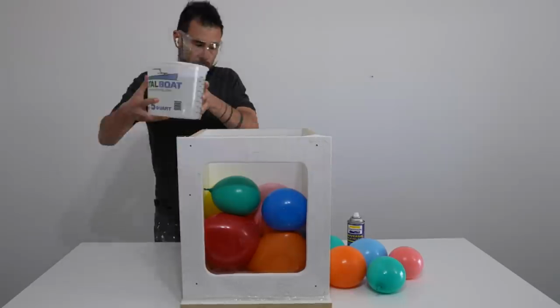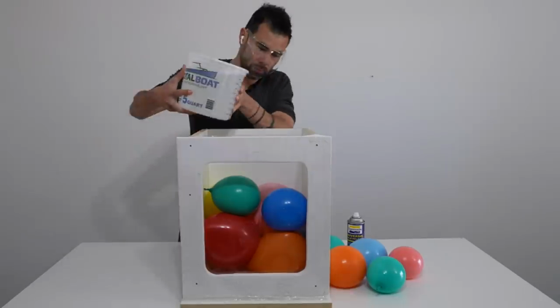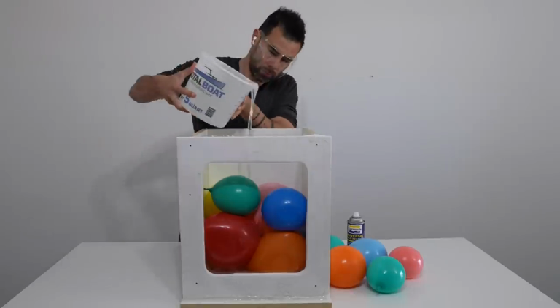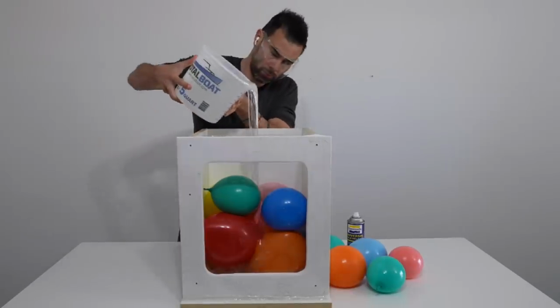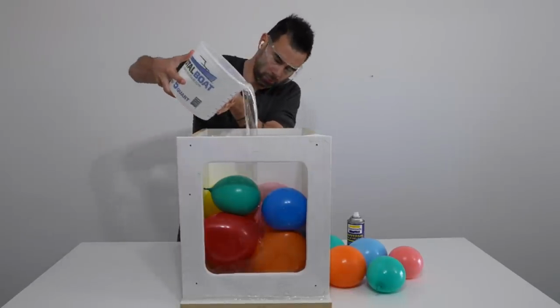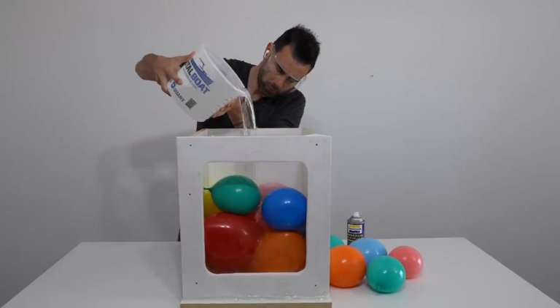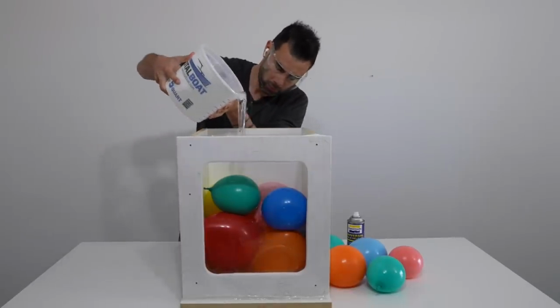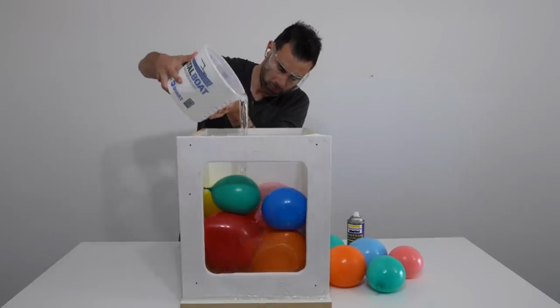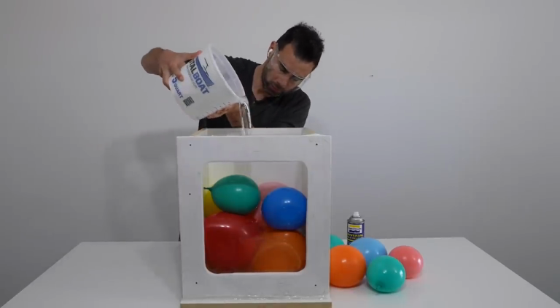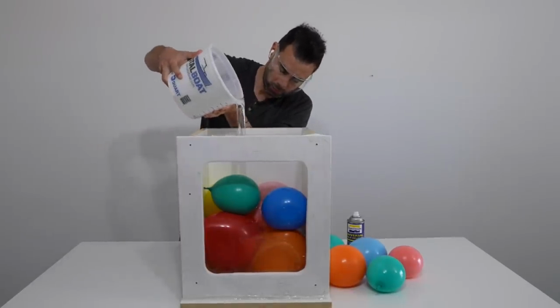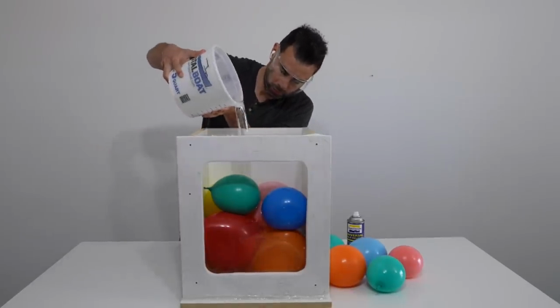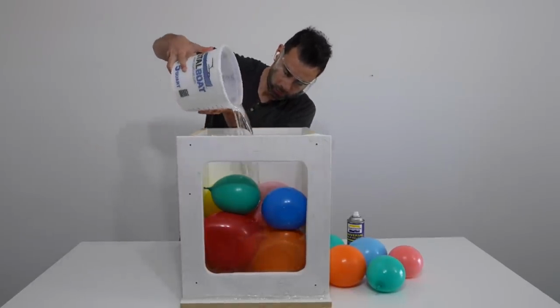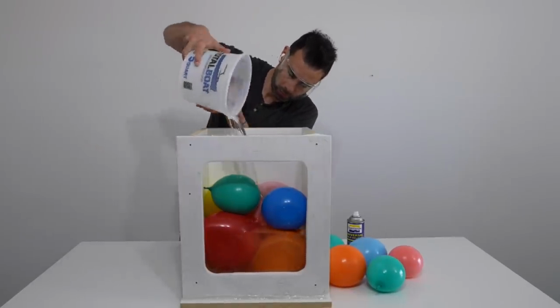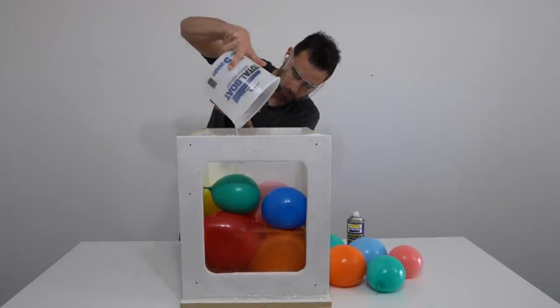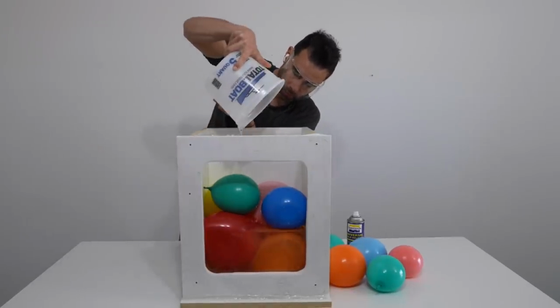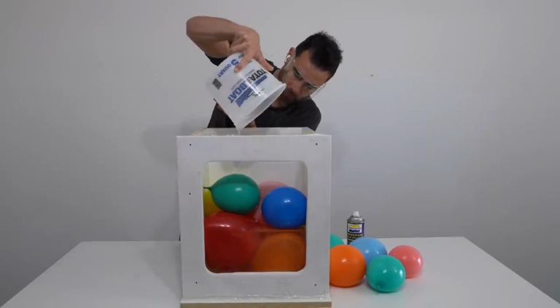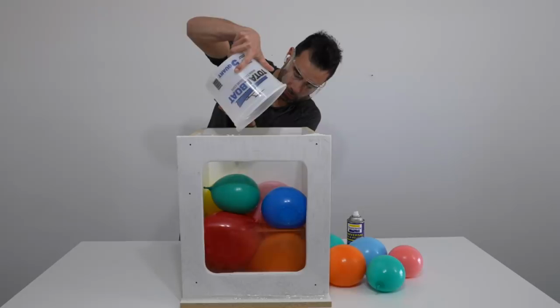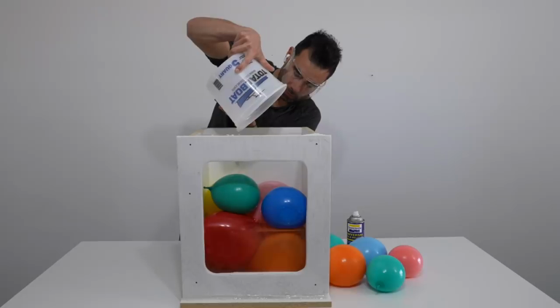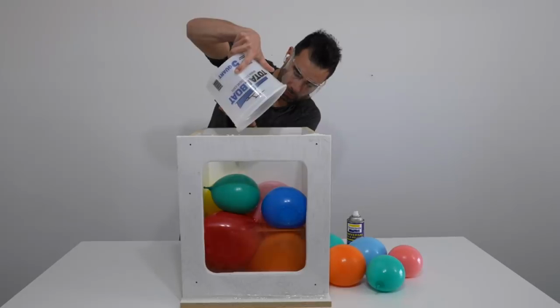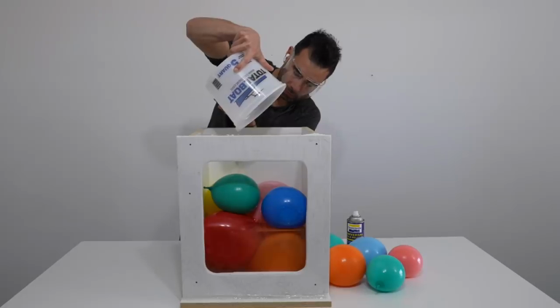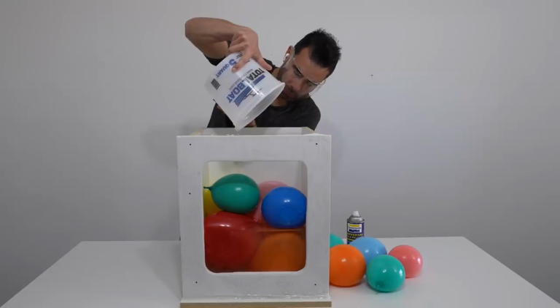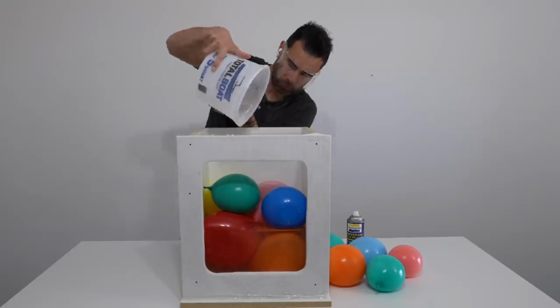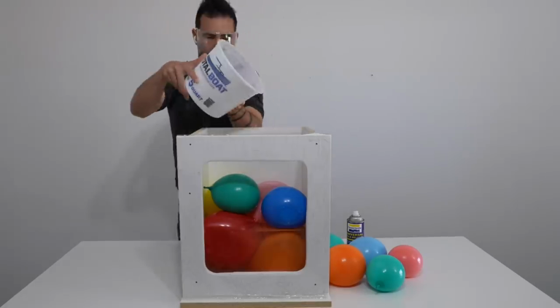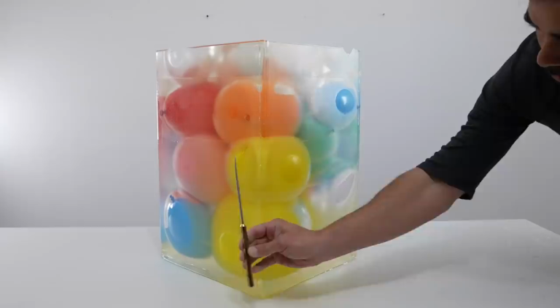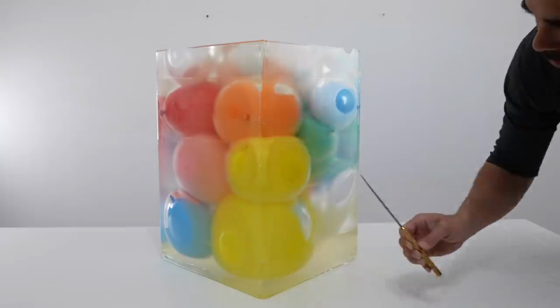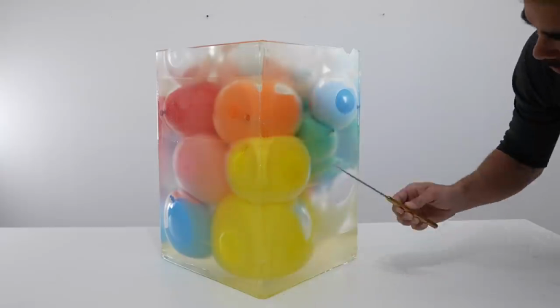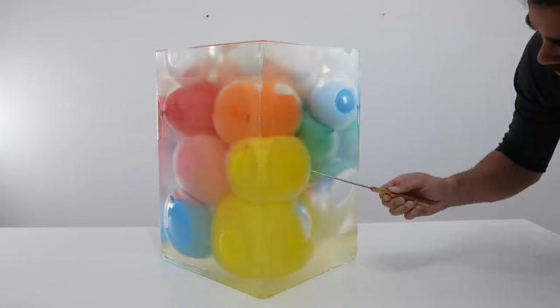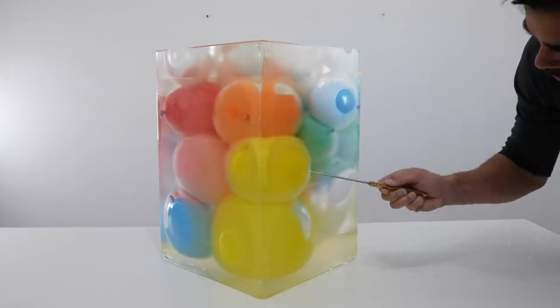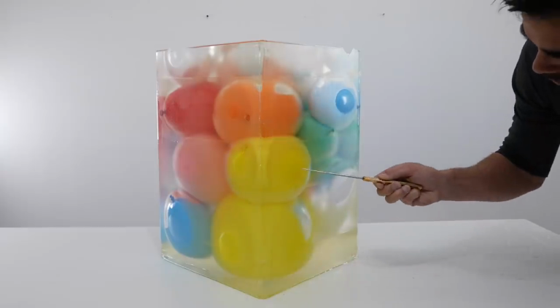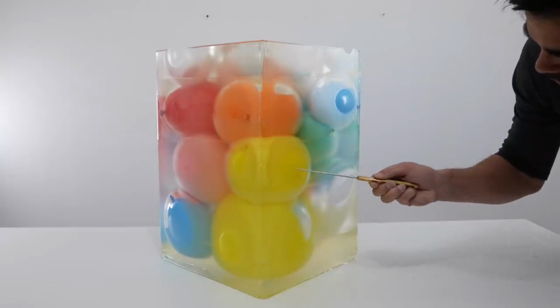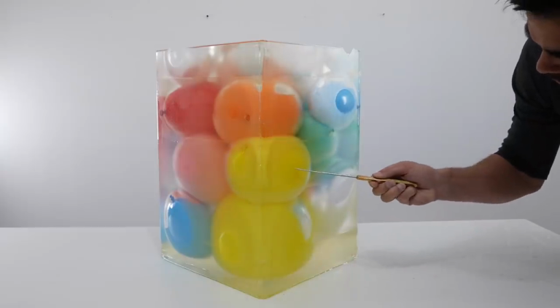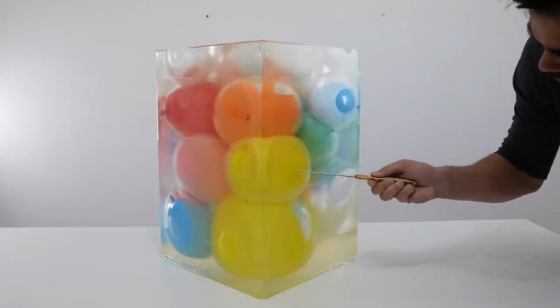Today we're pouring epoxy in a box full of water balloons. This was a fun experiment that resulted in a functional piece of furniture.